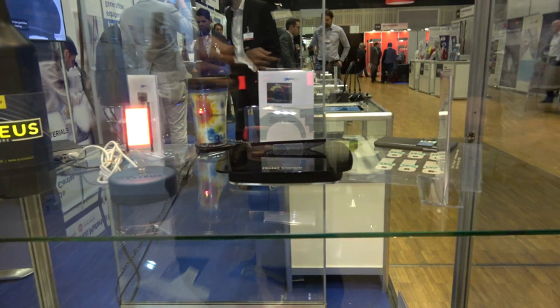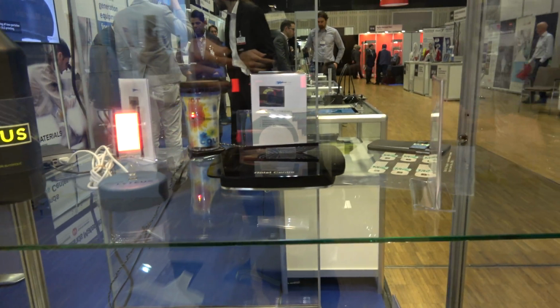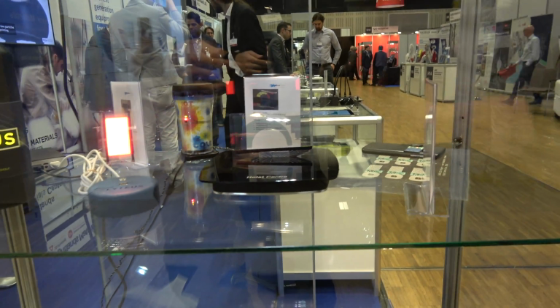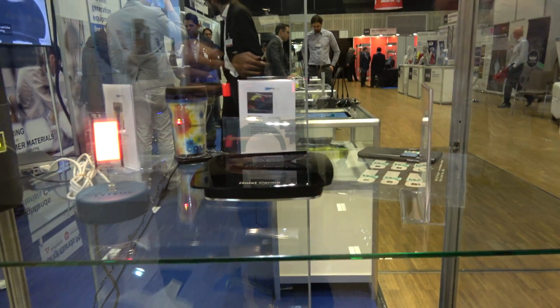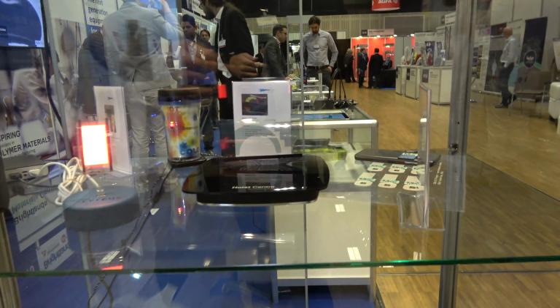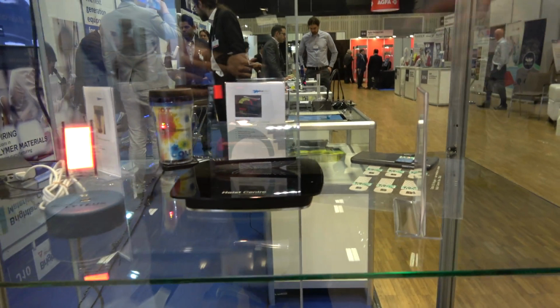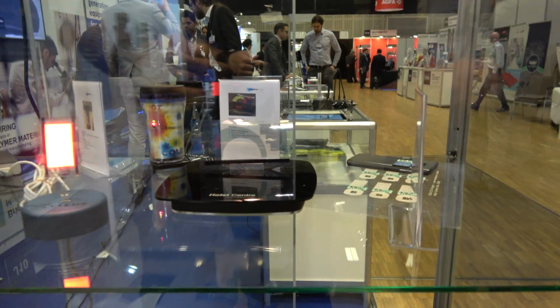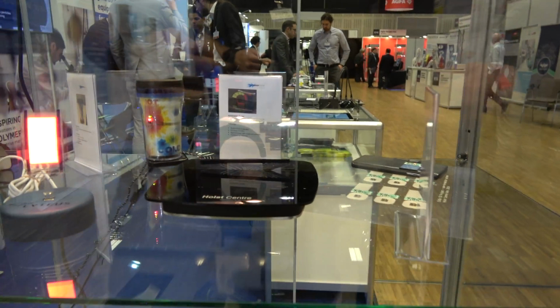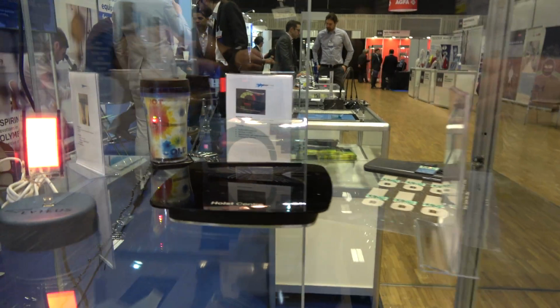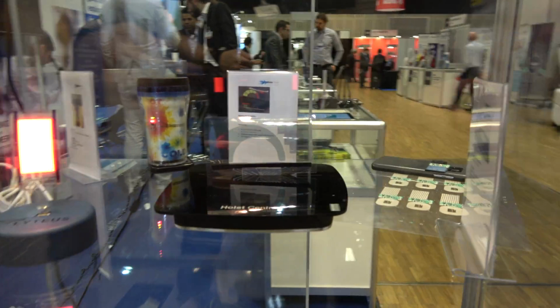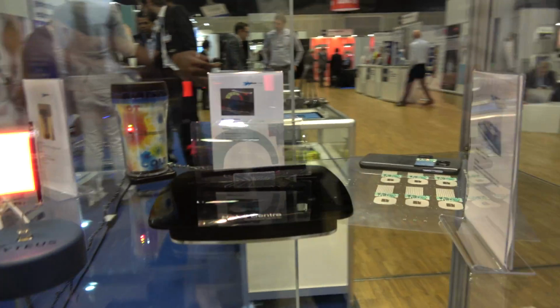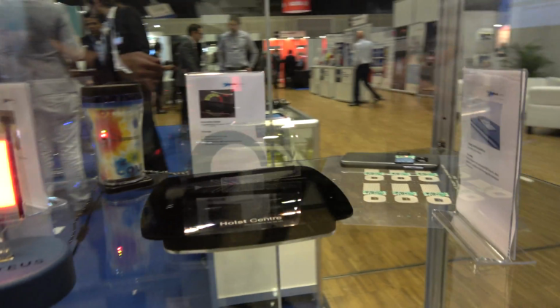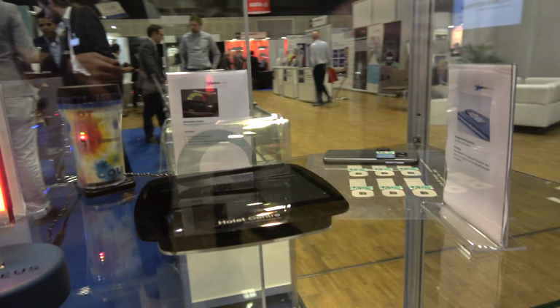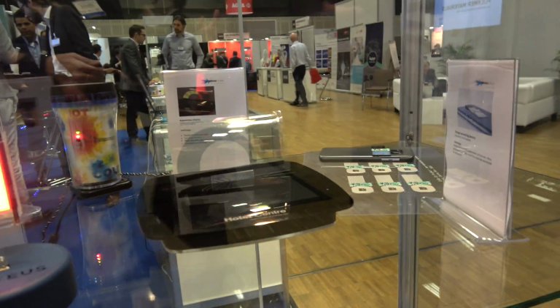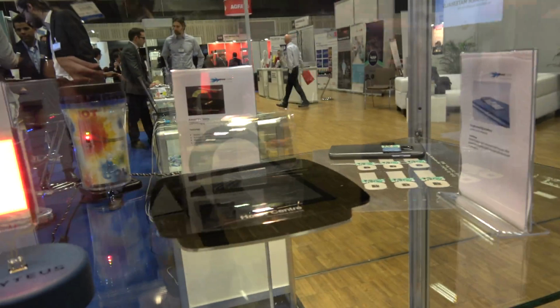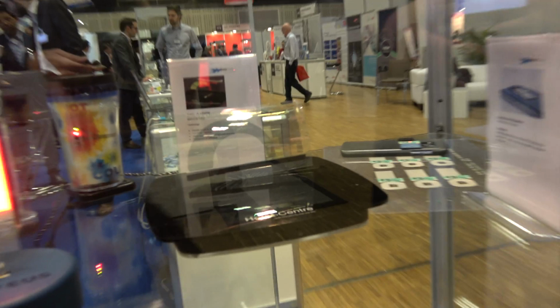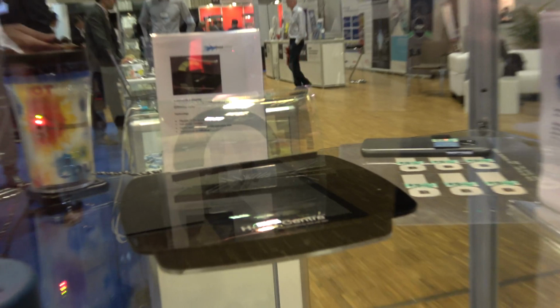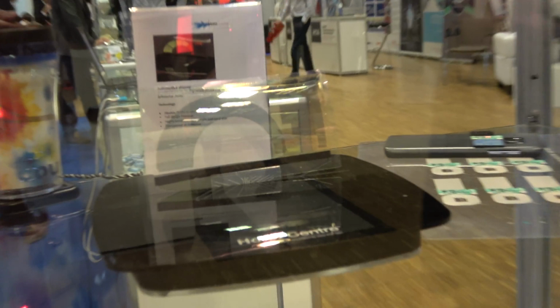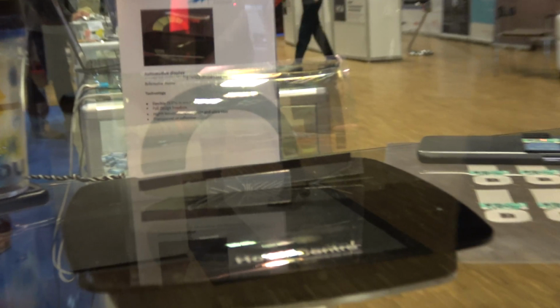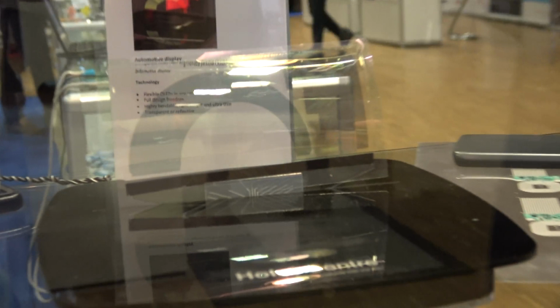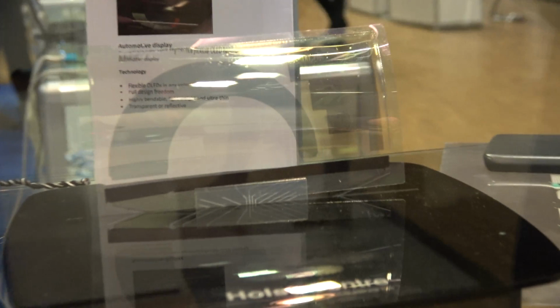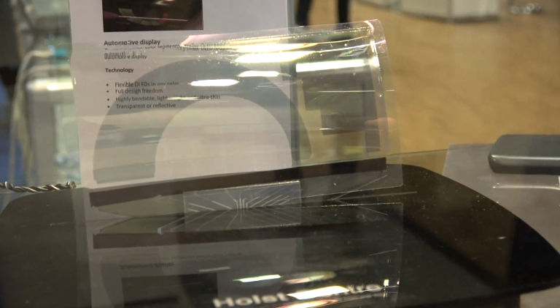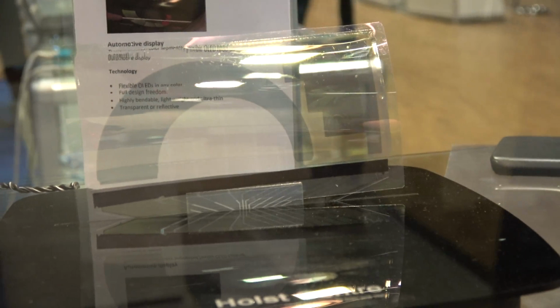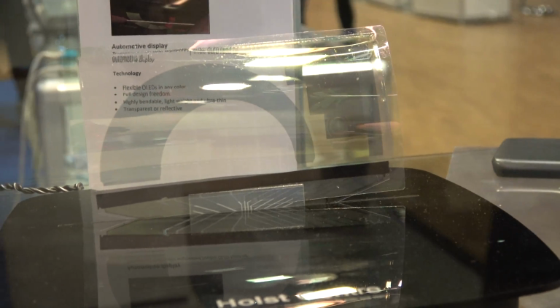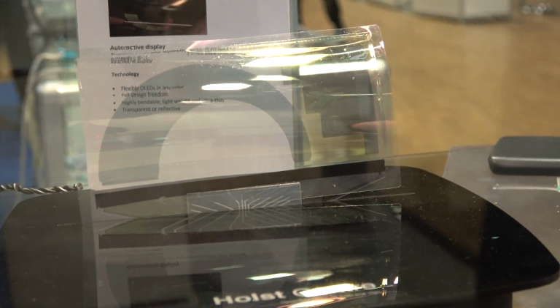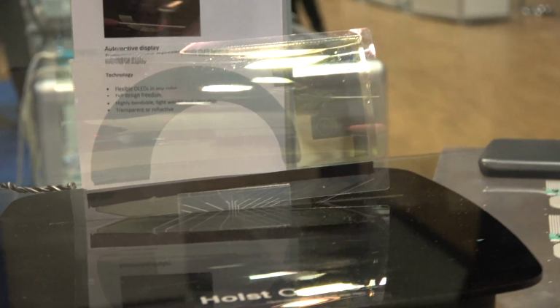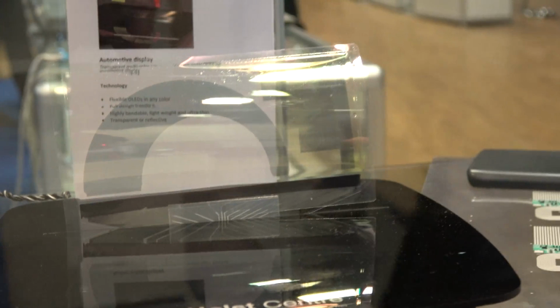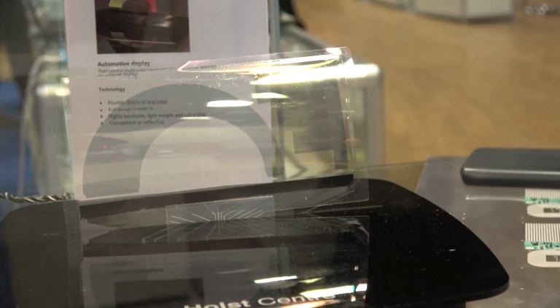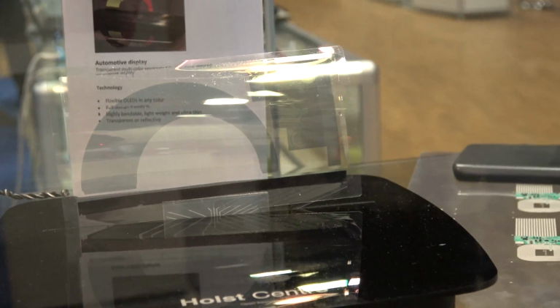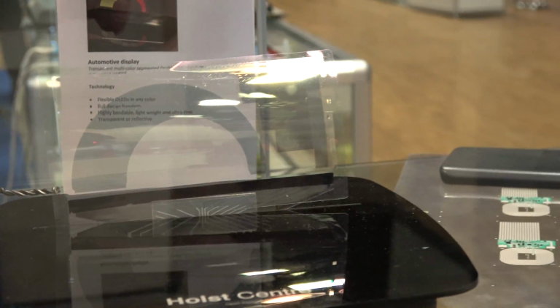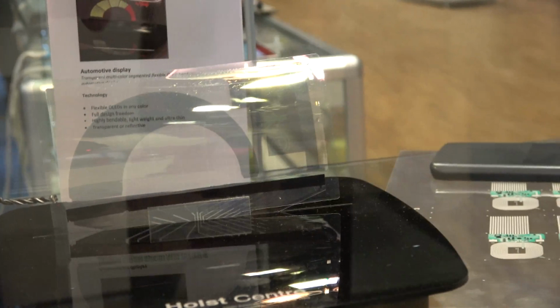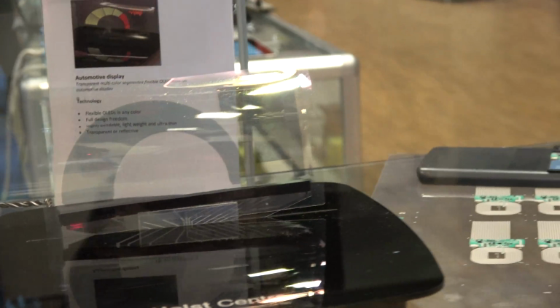This is a transparent OLED running on a loop every 30 seconds or so. You can integrate this in the windshield of a car, for instance.